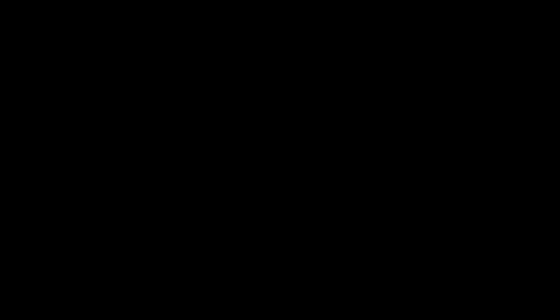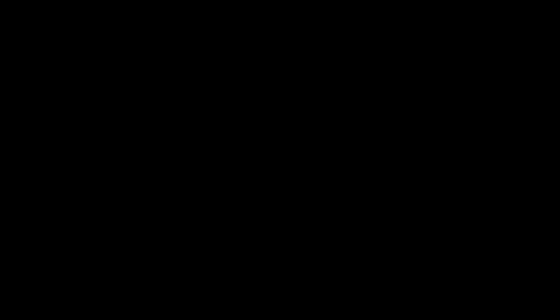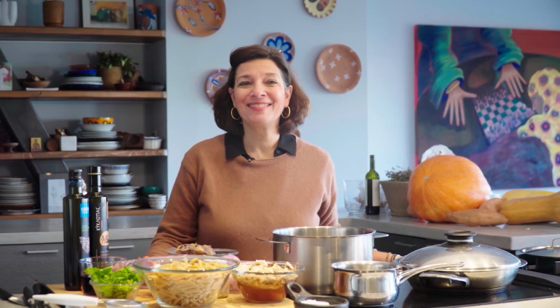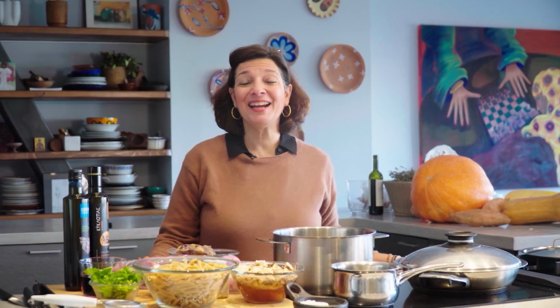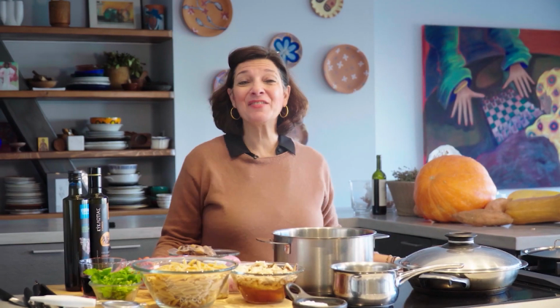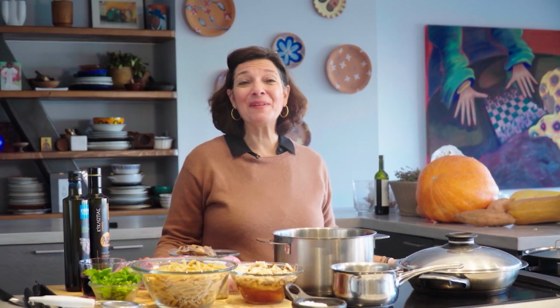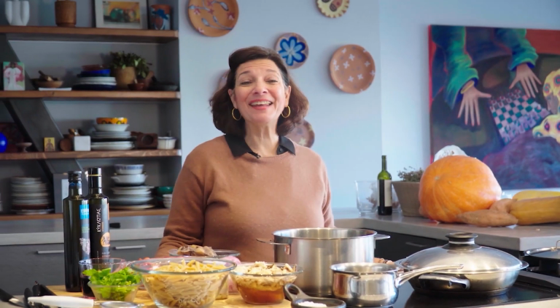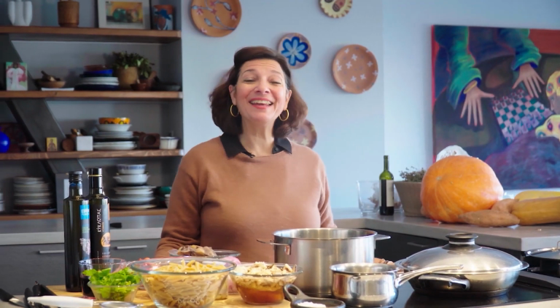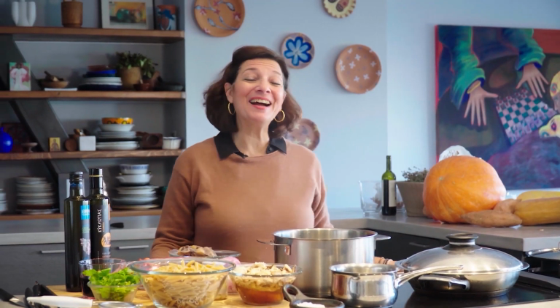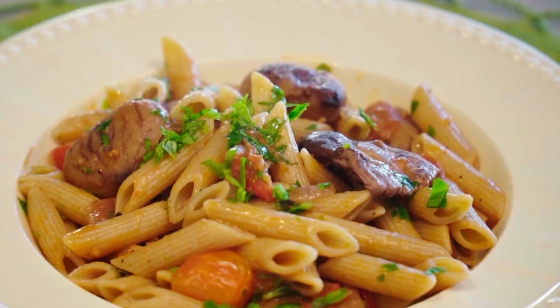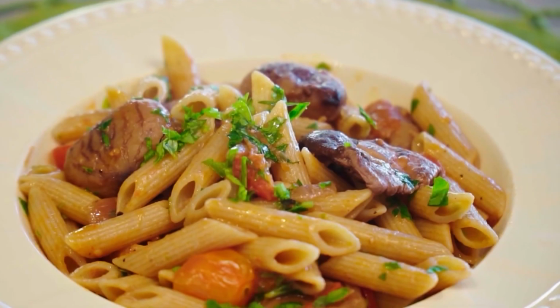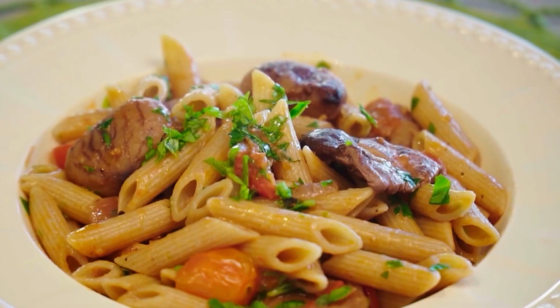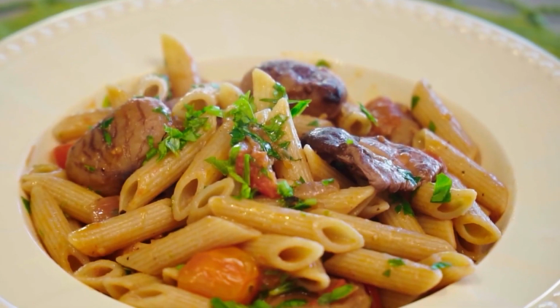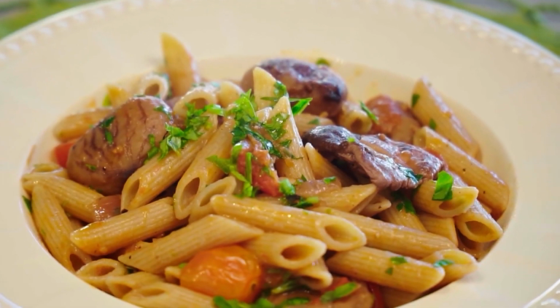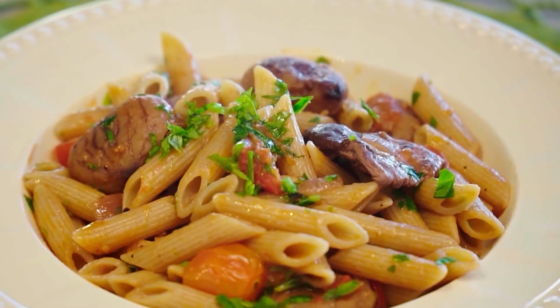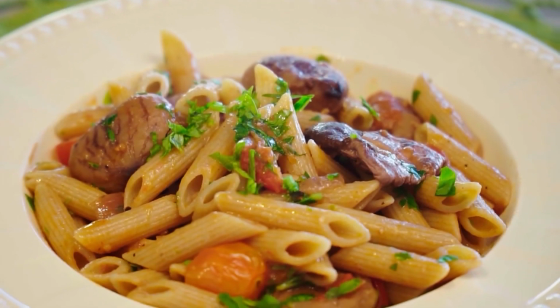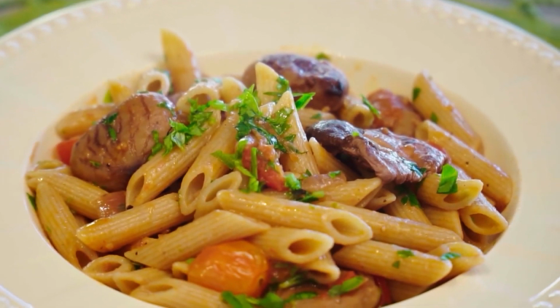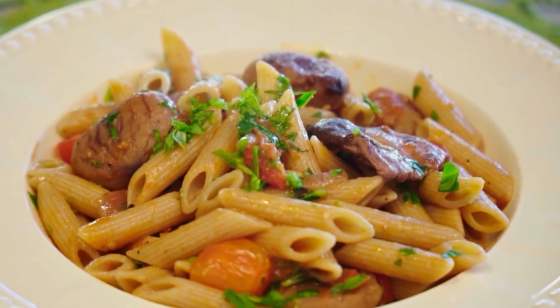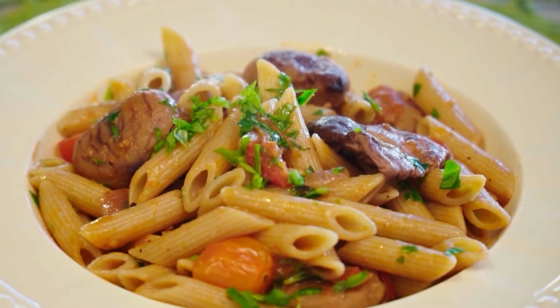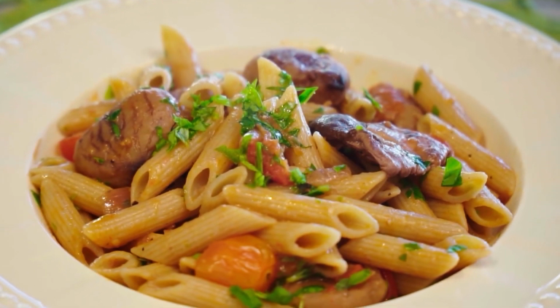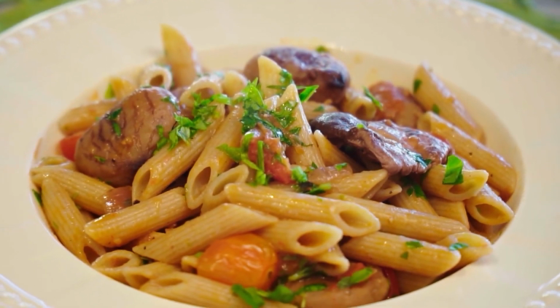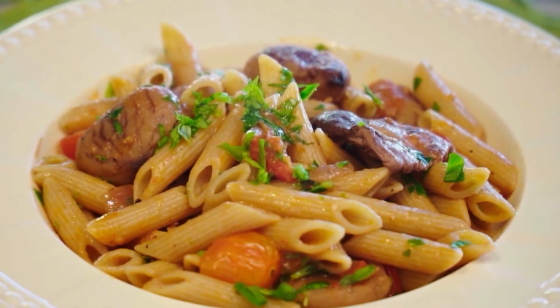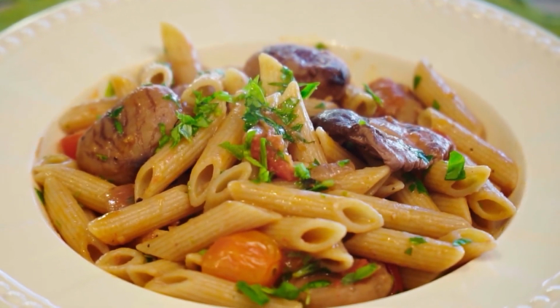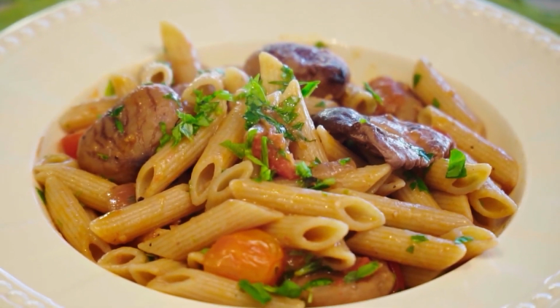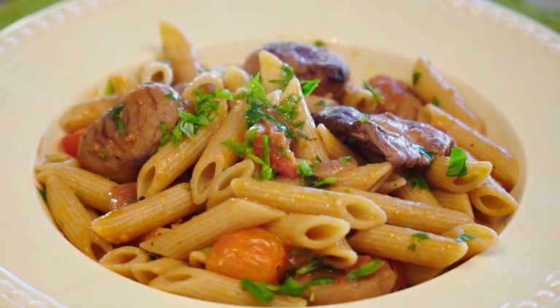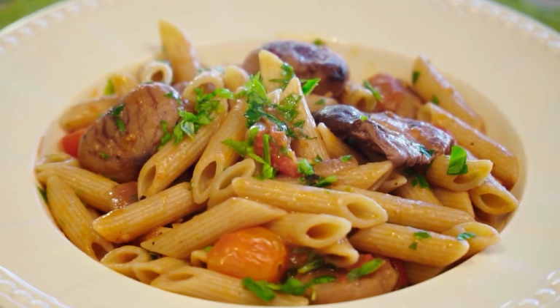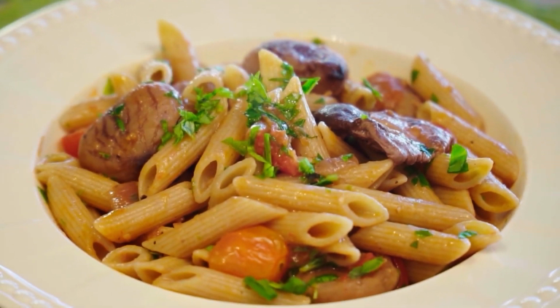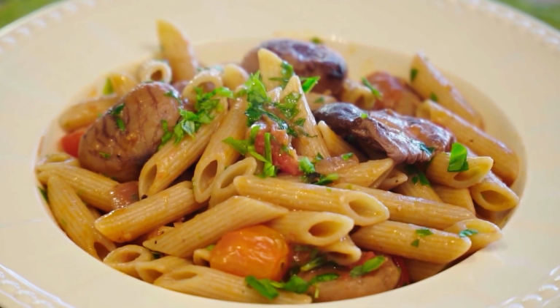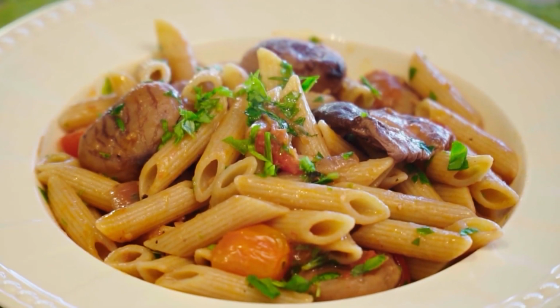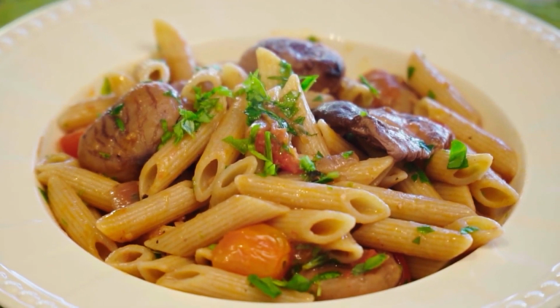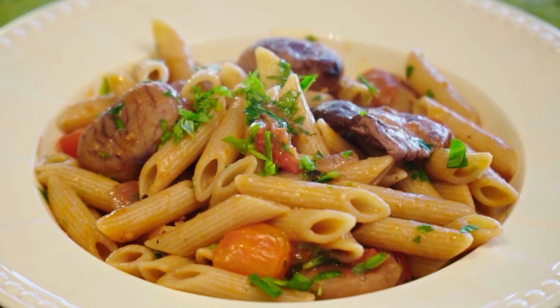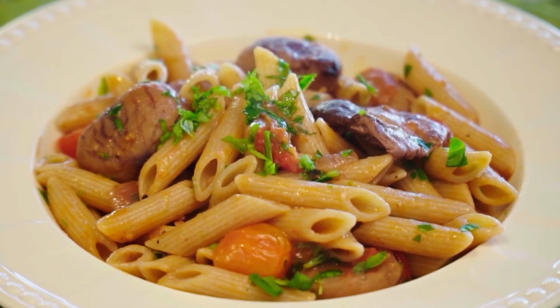Hi, everybody. Today I'm making whole wheat pasta with chestnuts, mushrooms, and tomatoes.